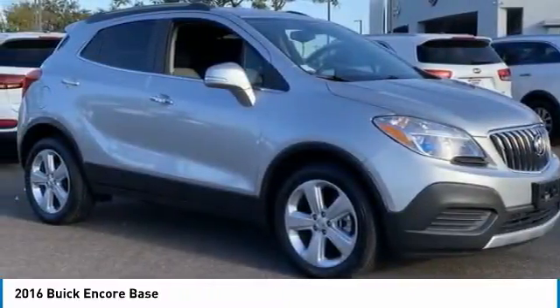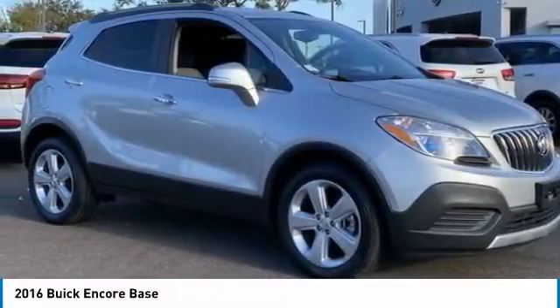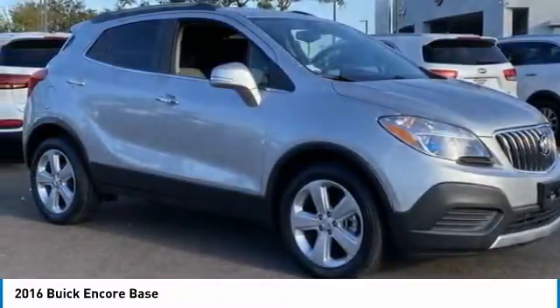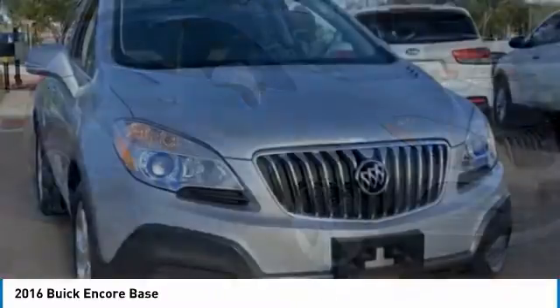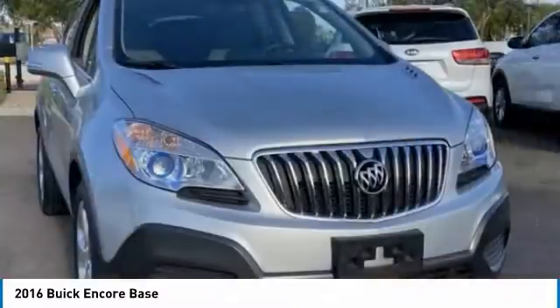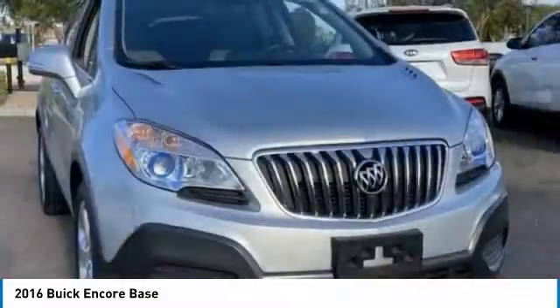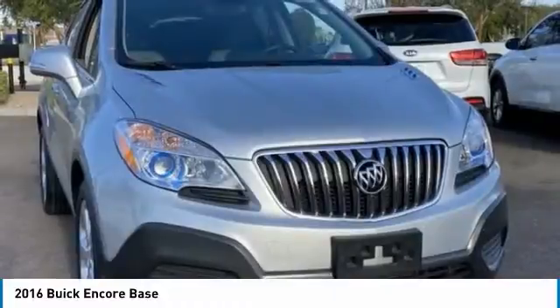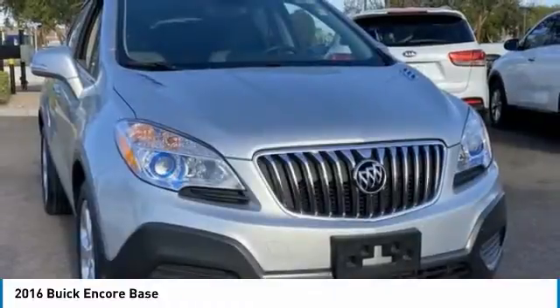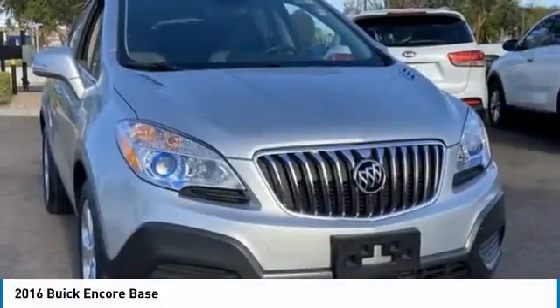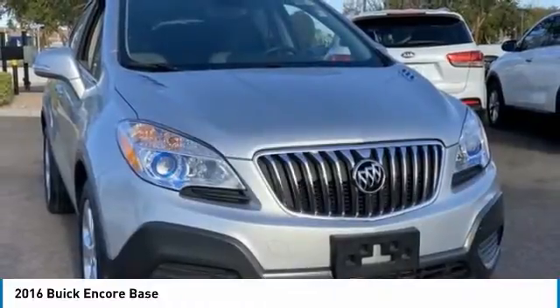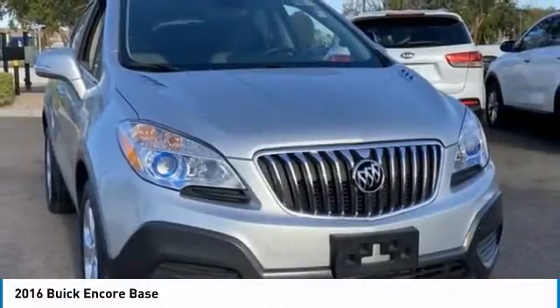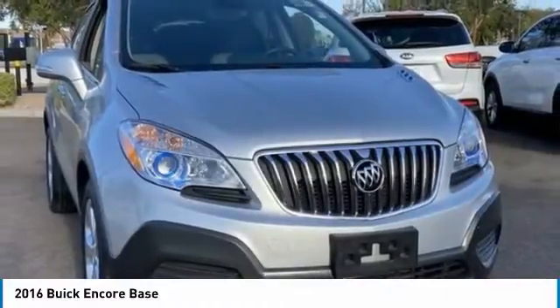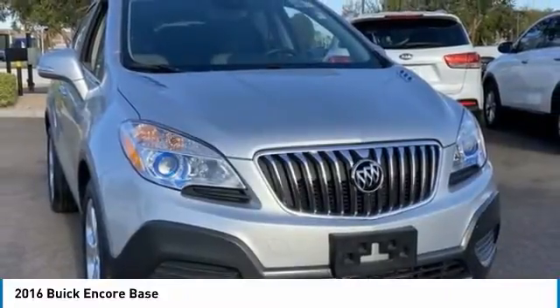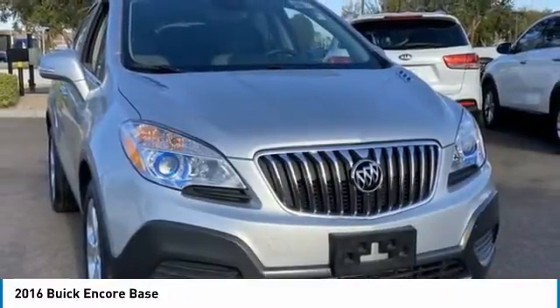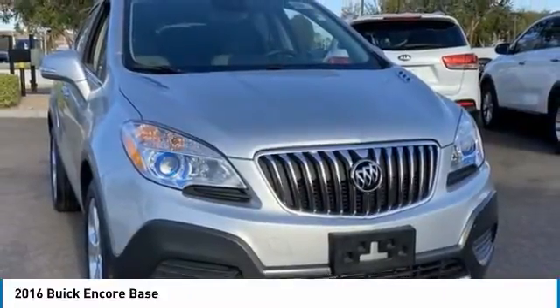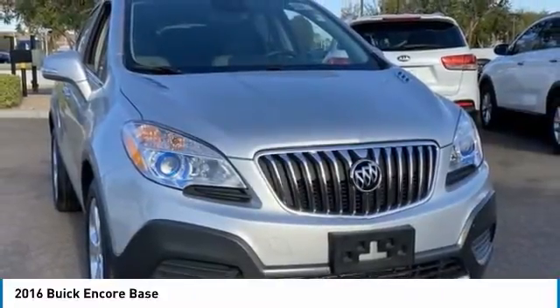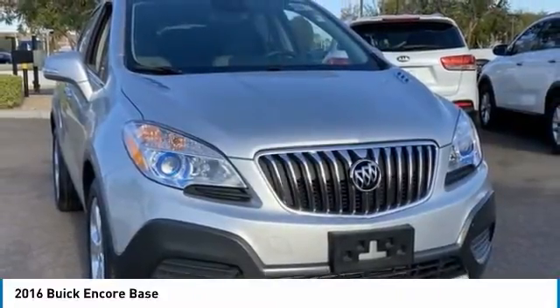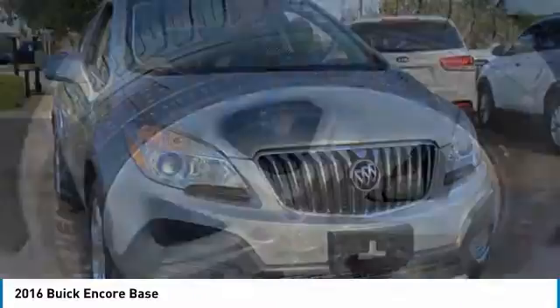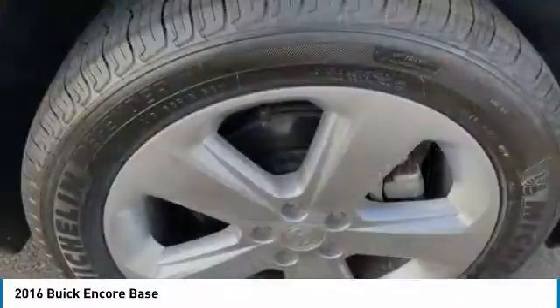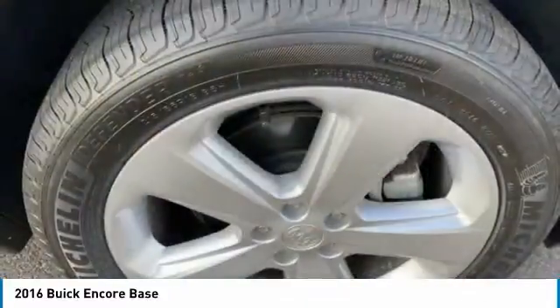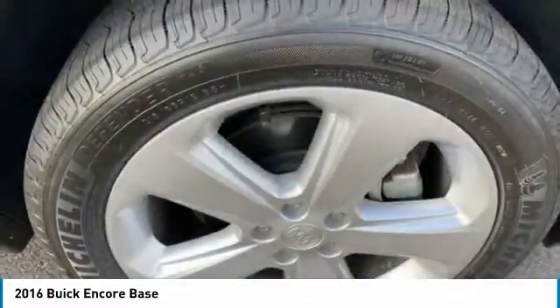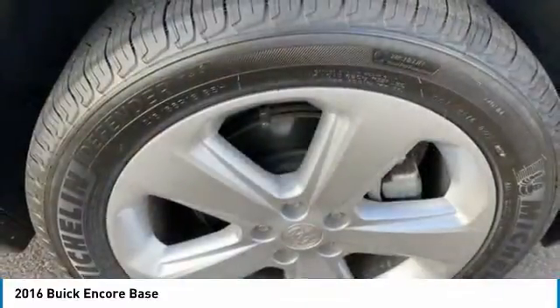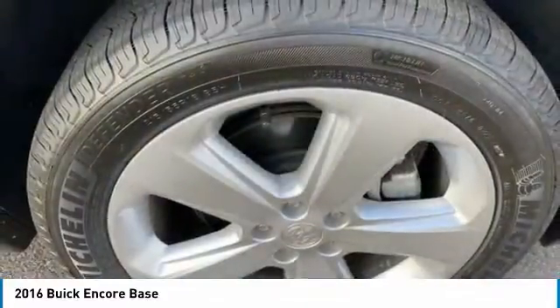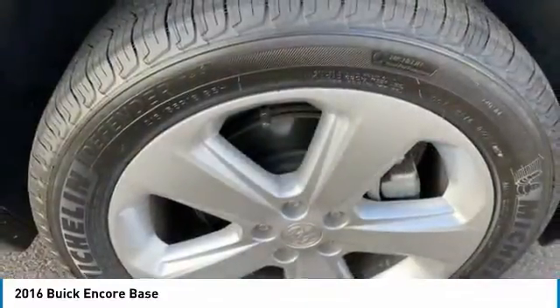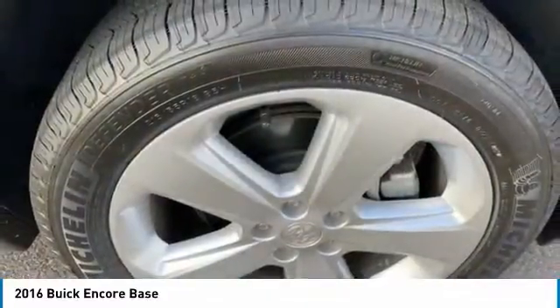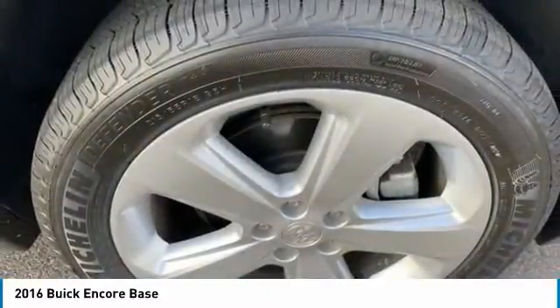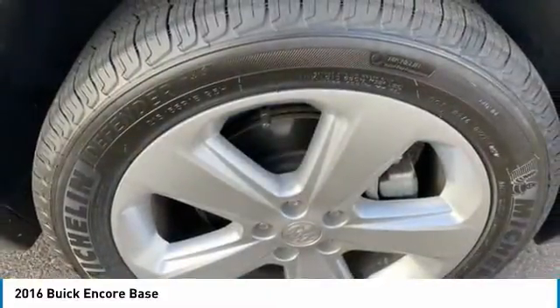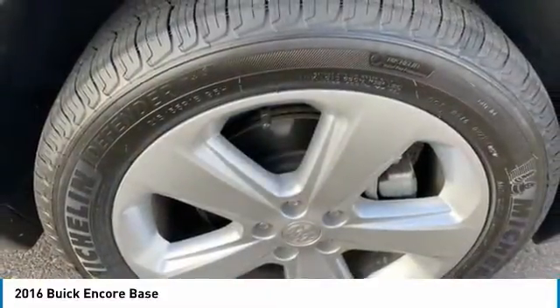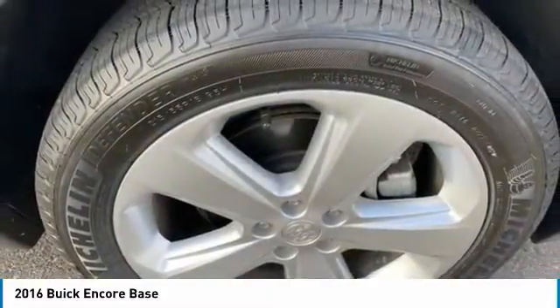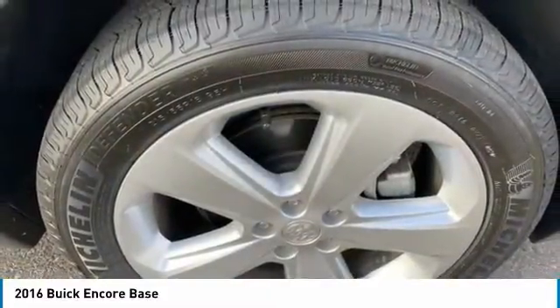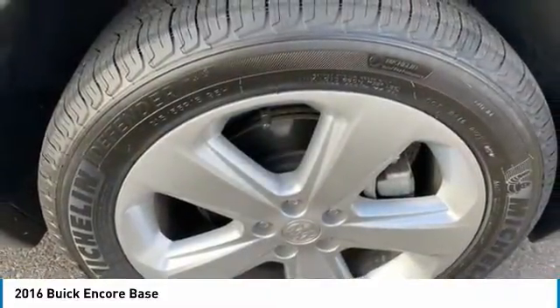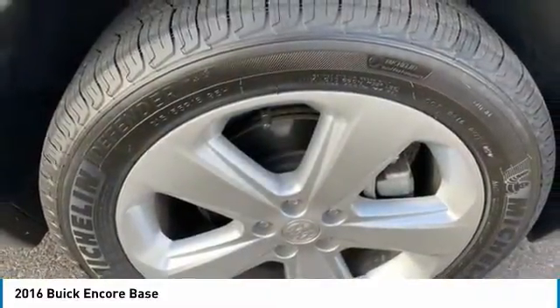Standard features that would make any car owner smile. This vehicle has less than 45,000 miles.